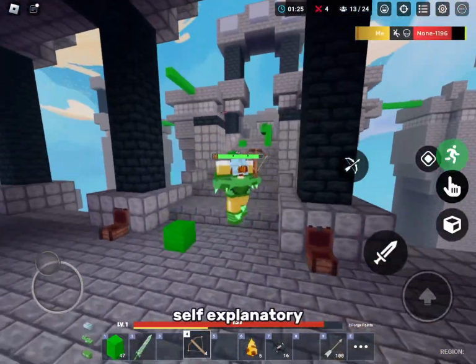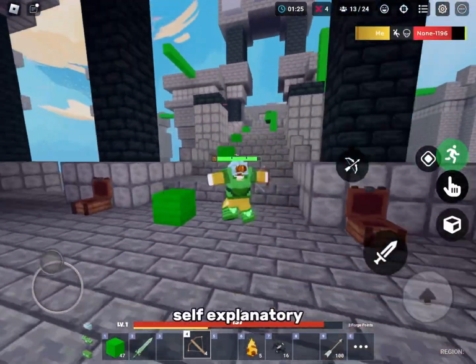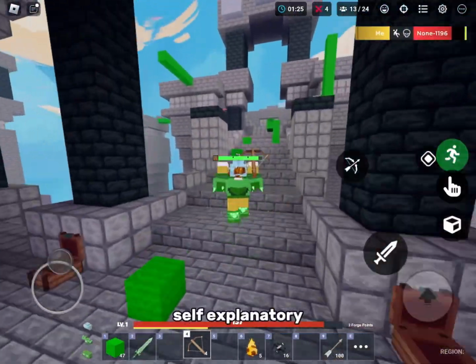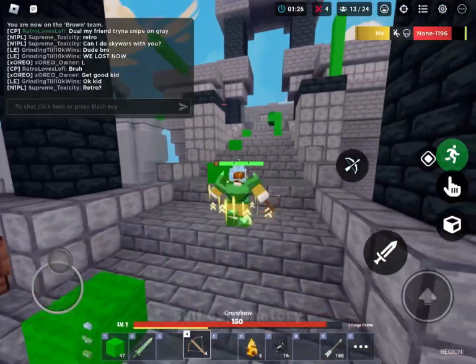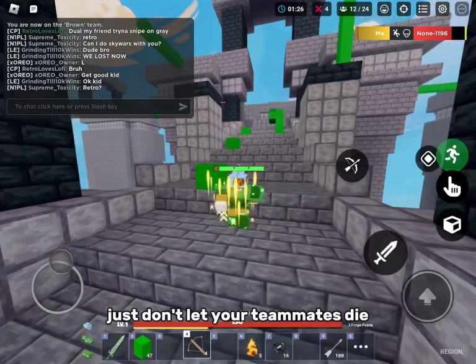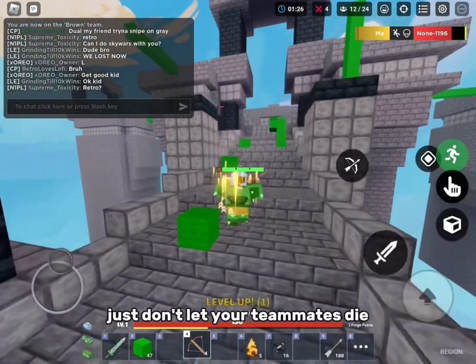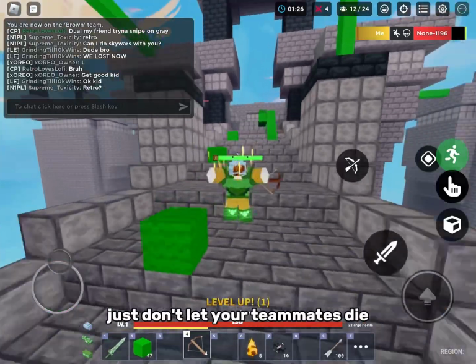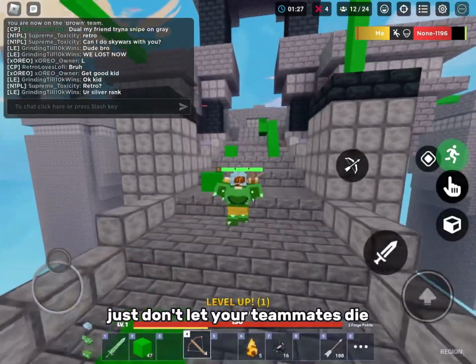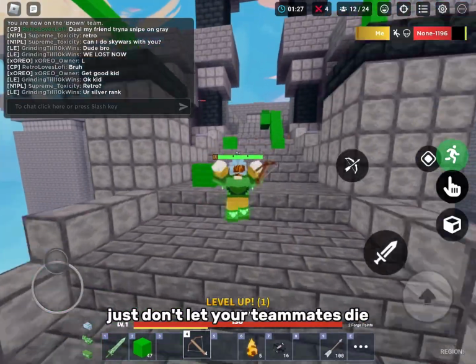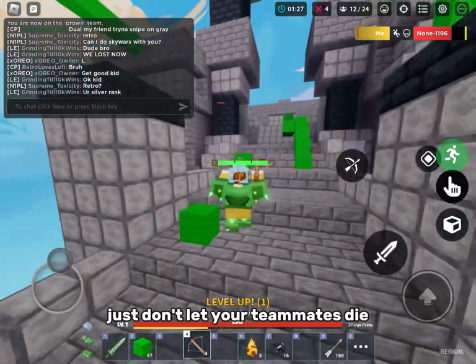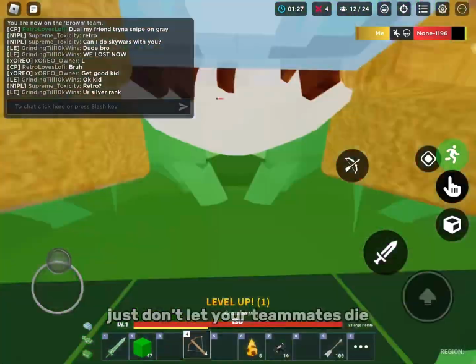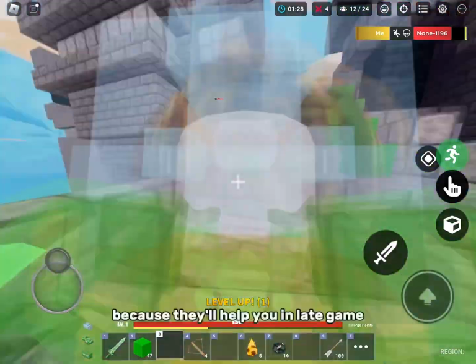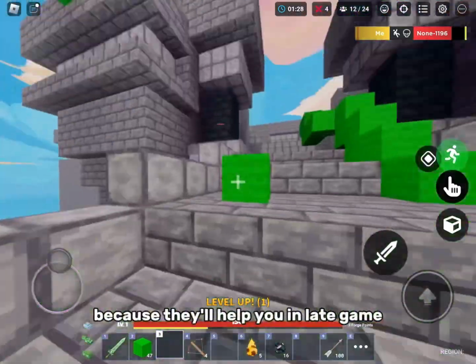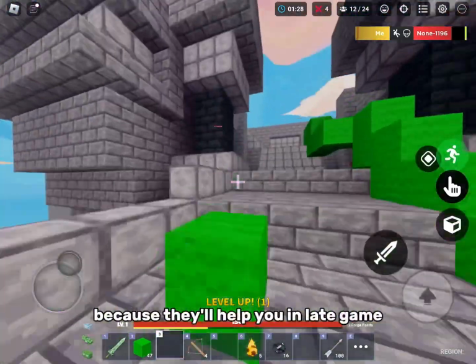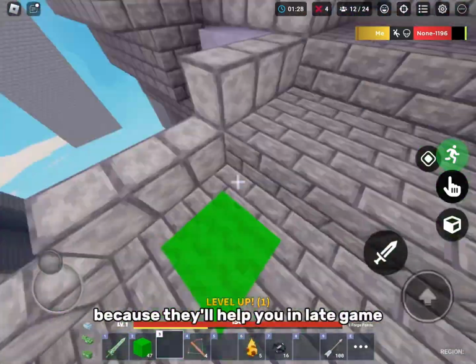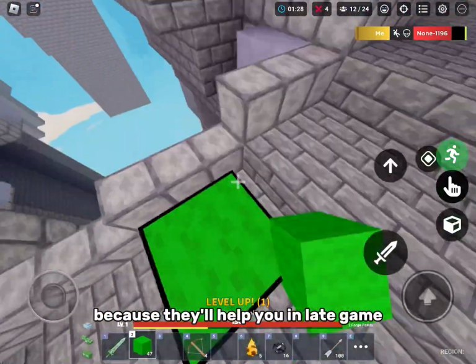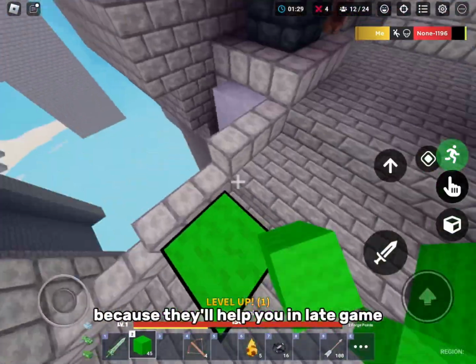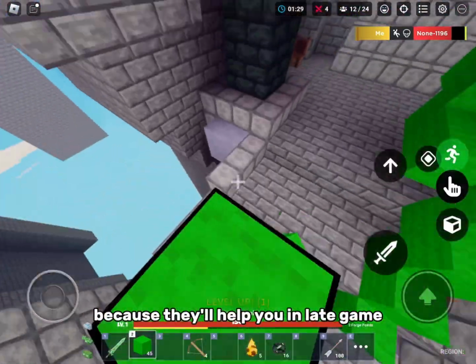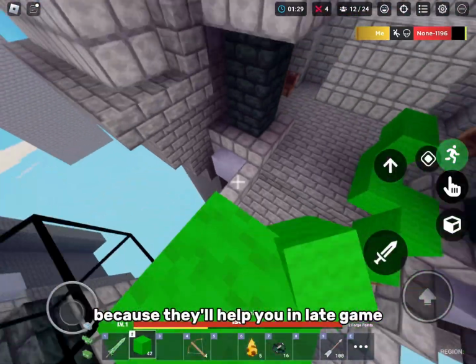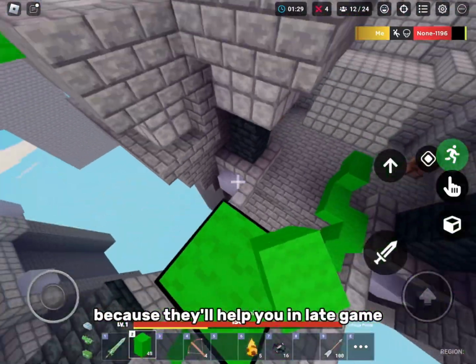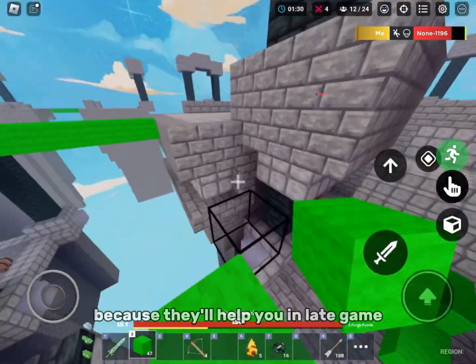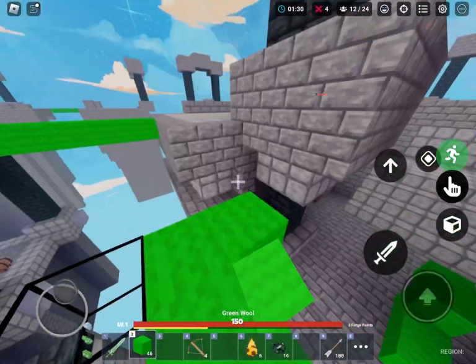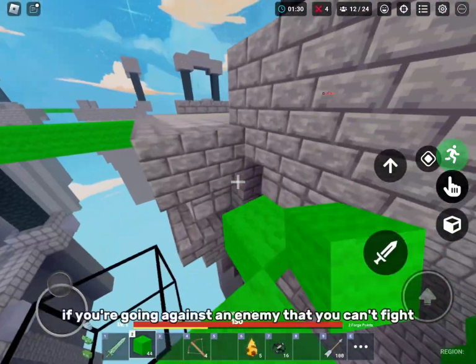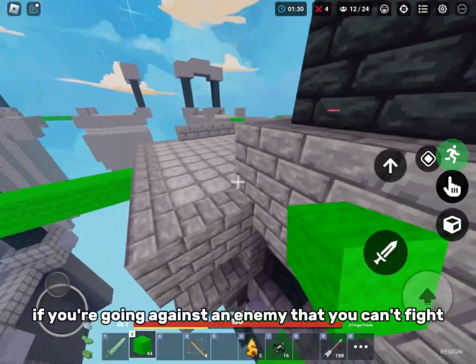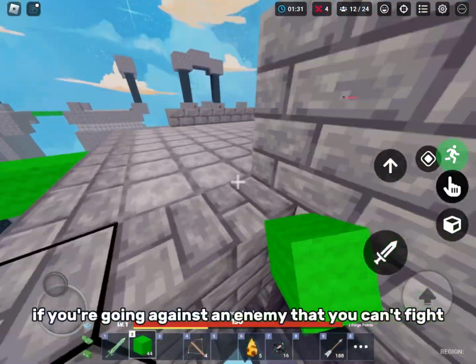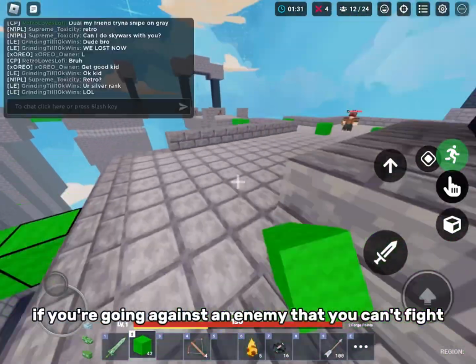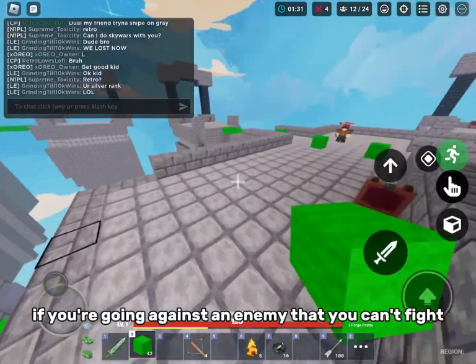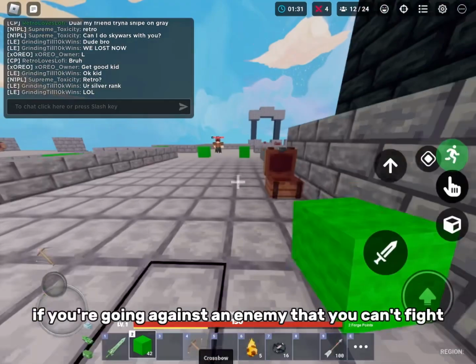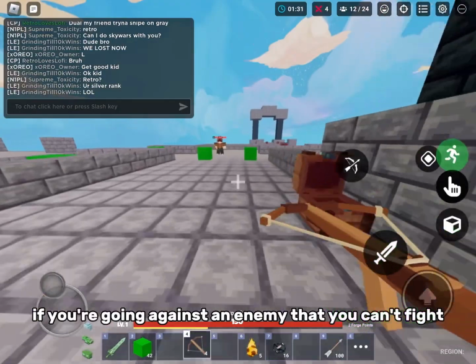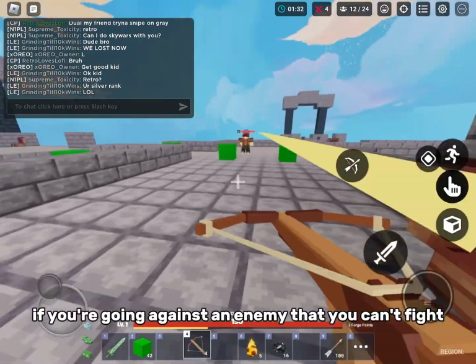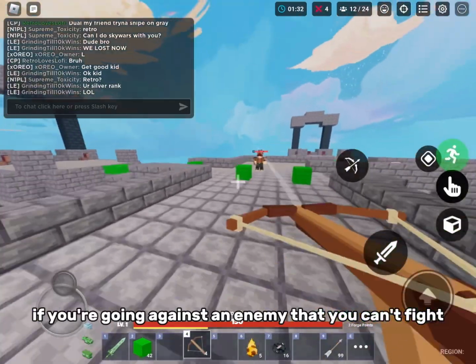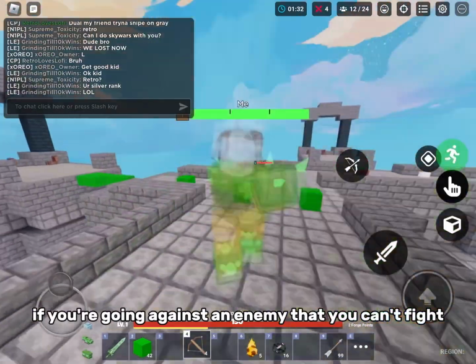Also protect your teammates — self-explanatory, just don't let your teammates die, because they'll help you in late game if you're going against an enemy that you can't fight.